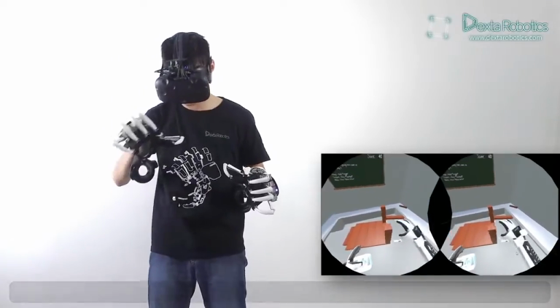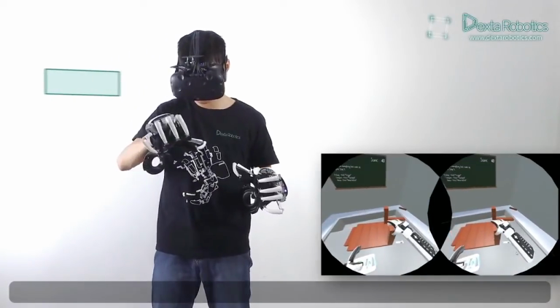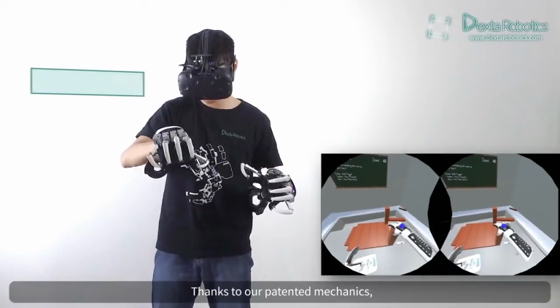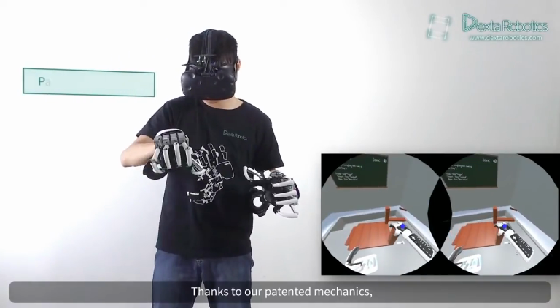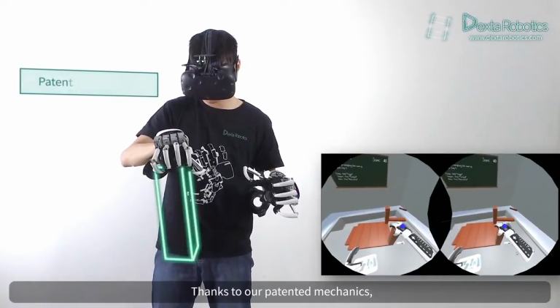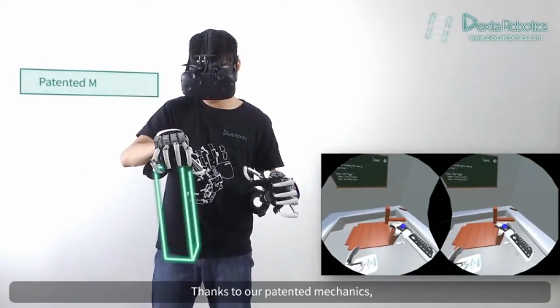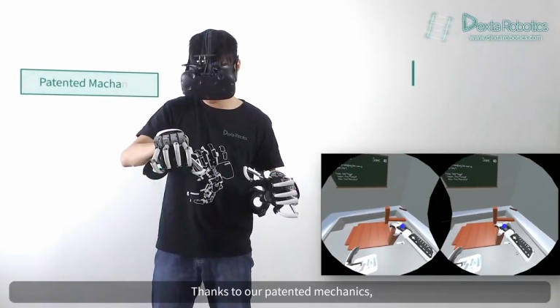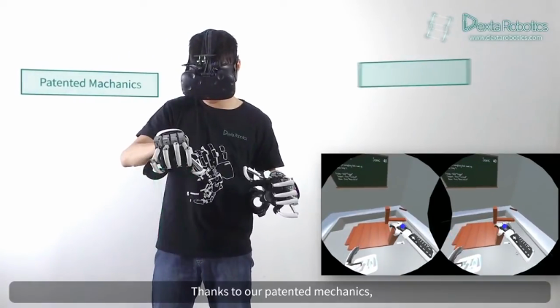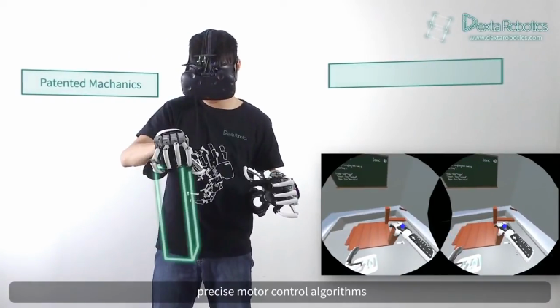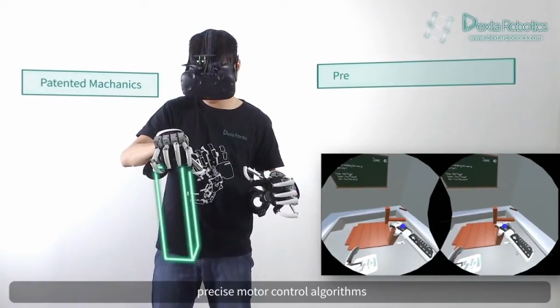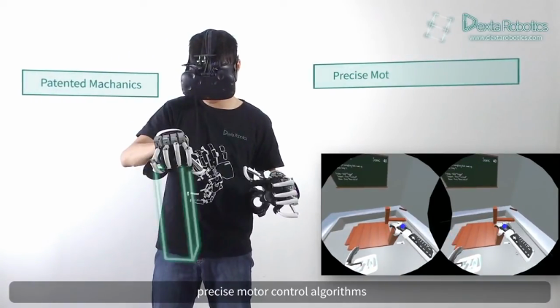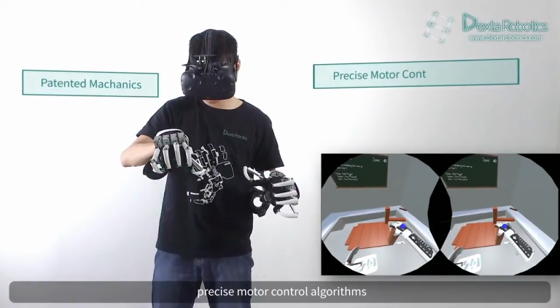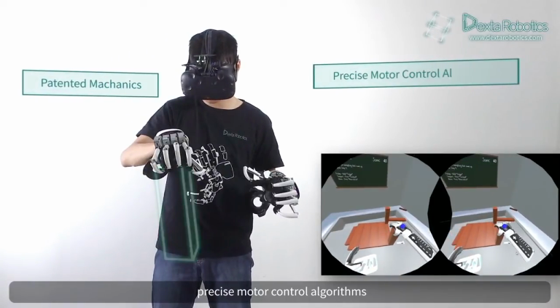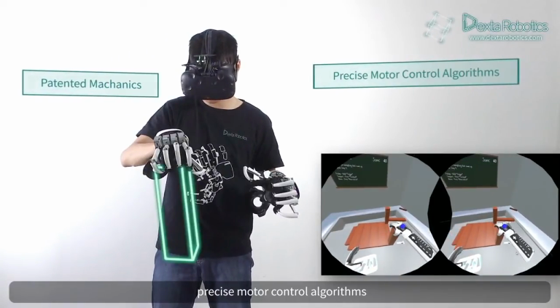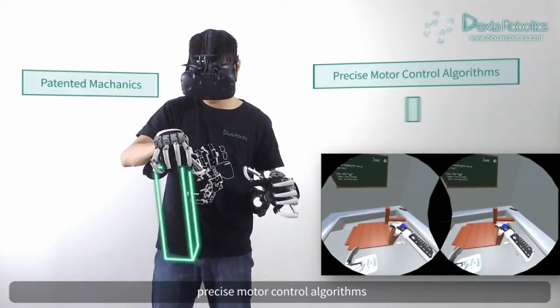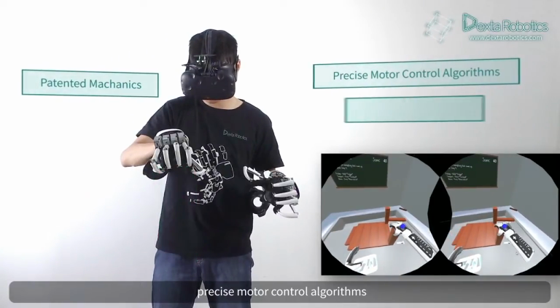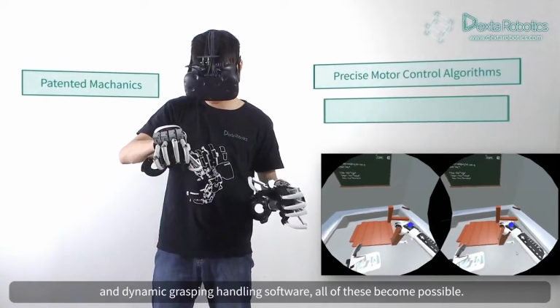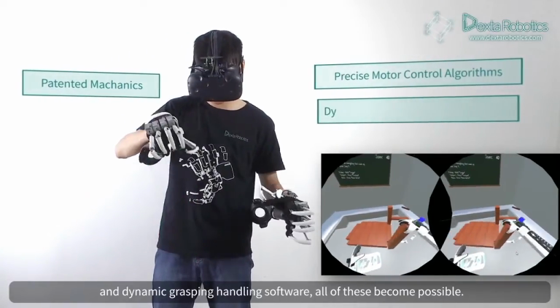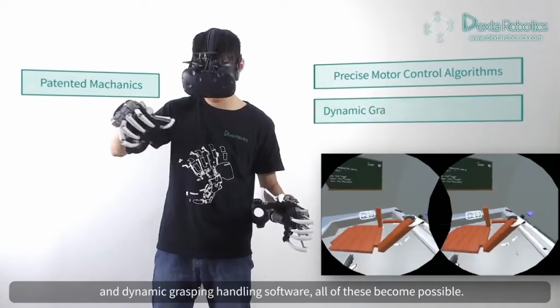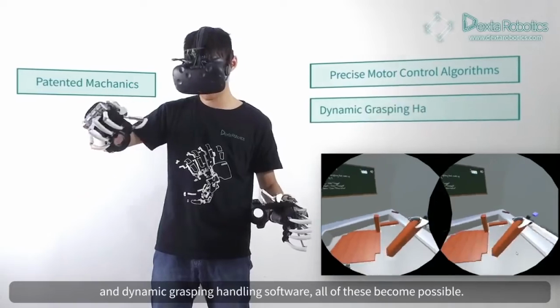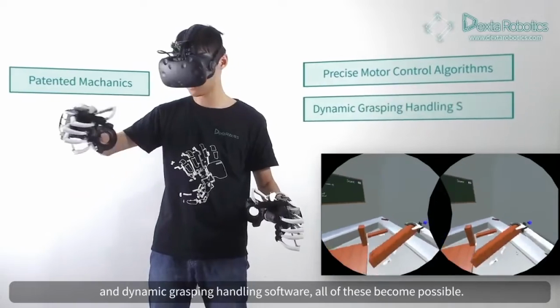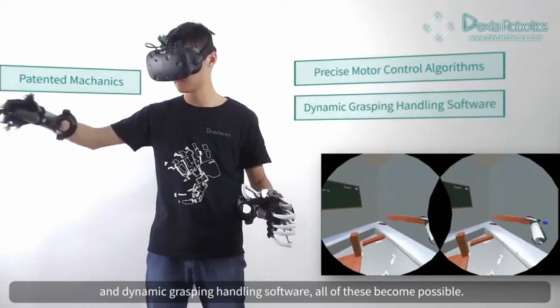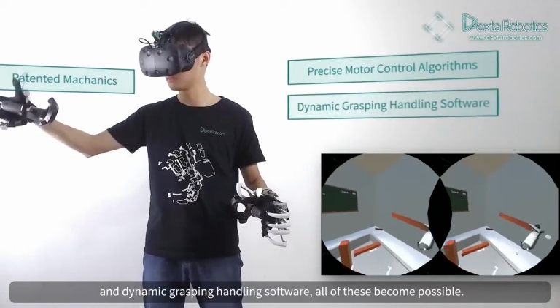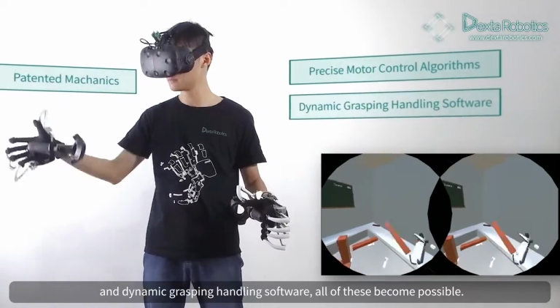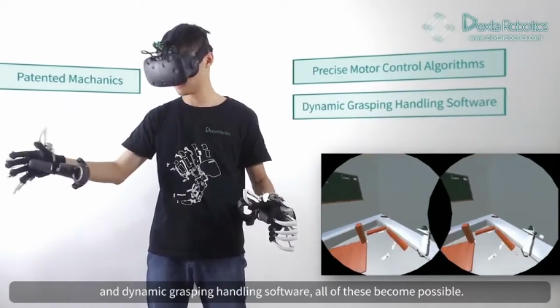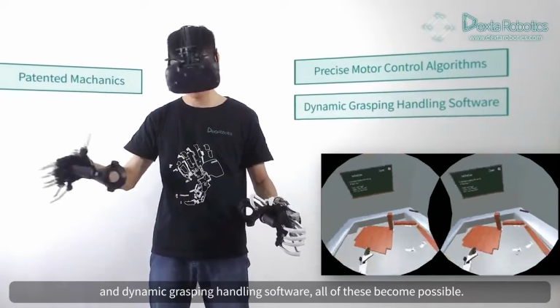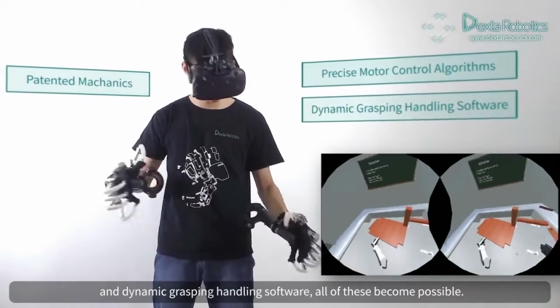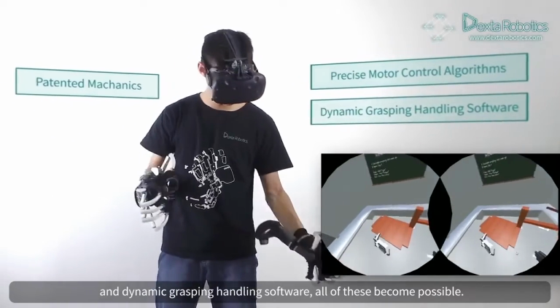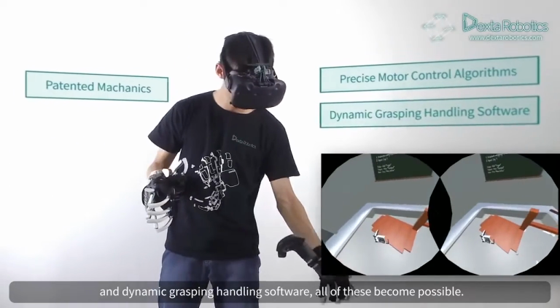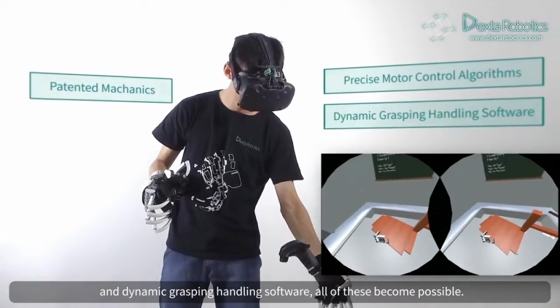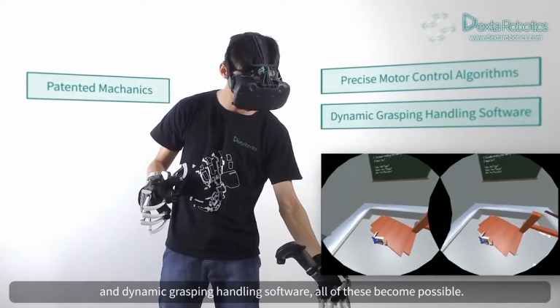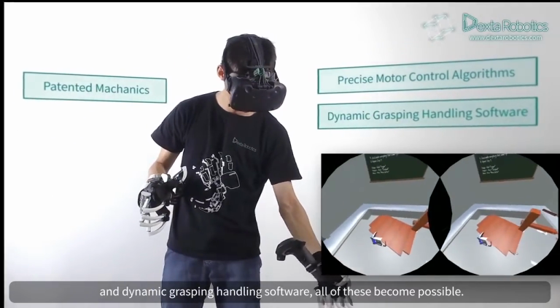Thanks to our patented mechanics, precise motor control algorithms, and dynamic grasping handling software, all of these become possible.